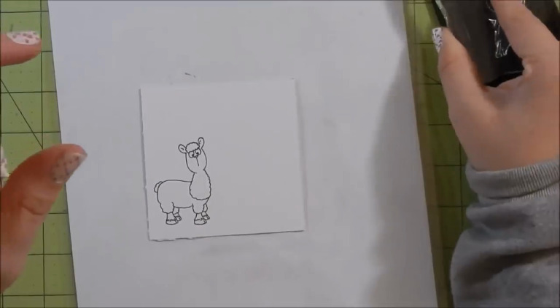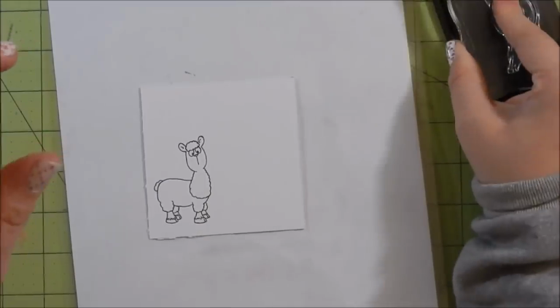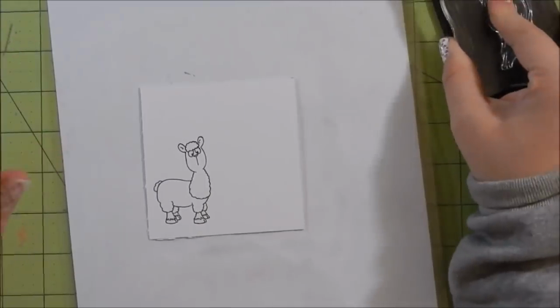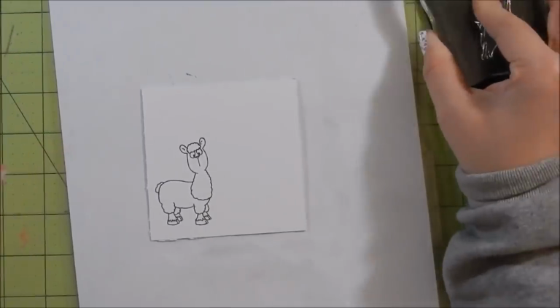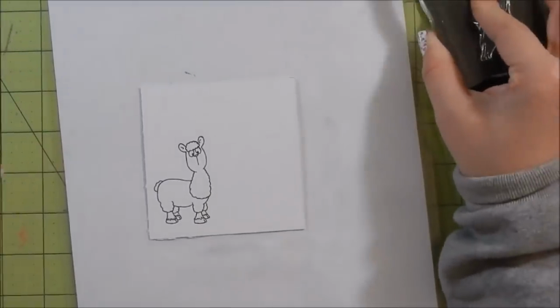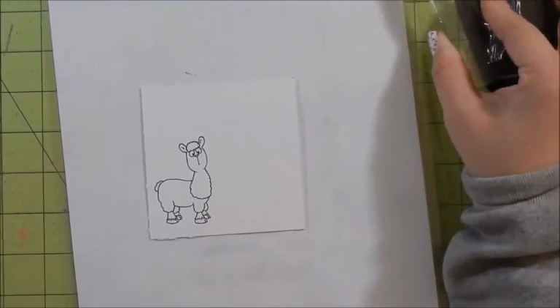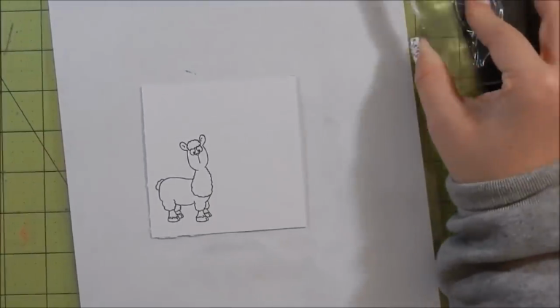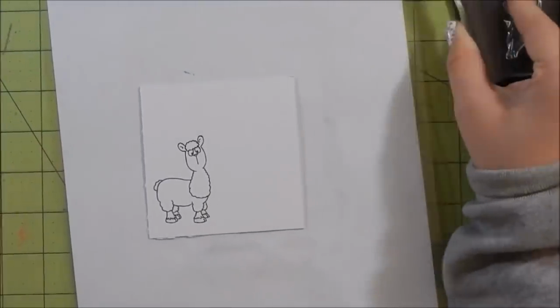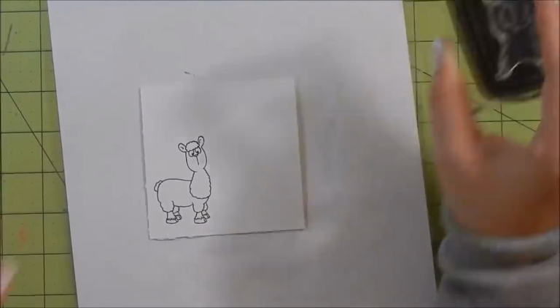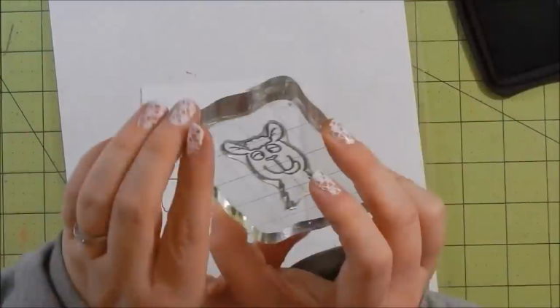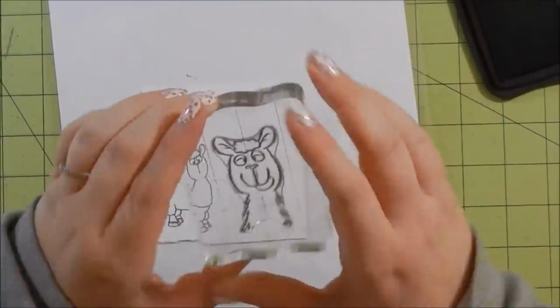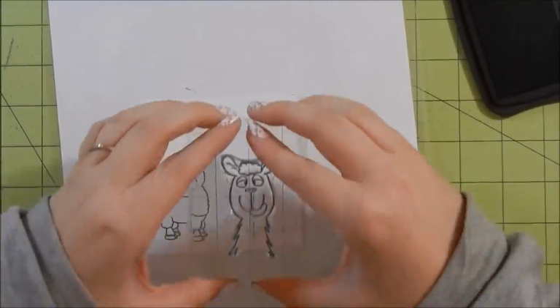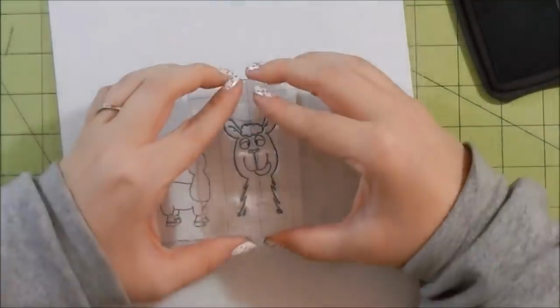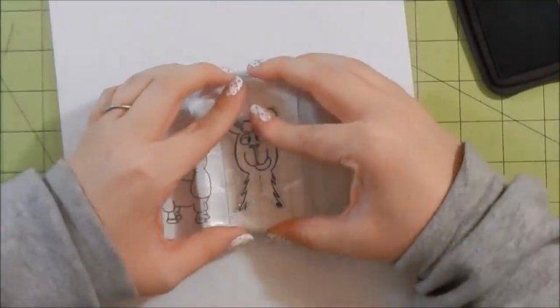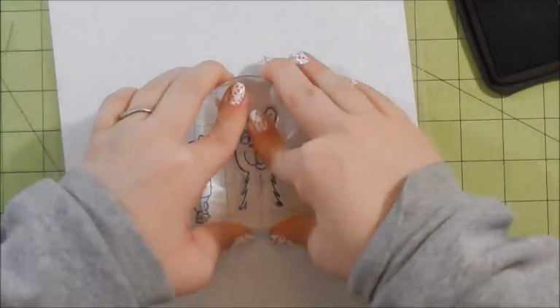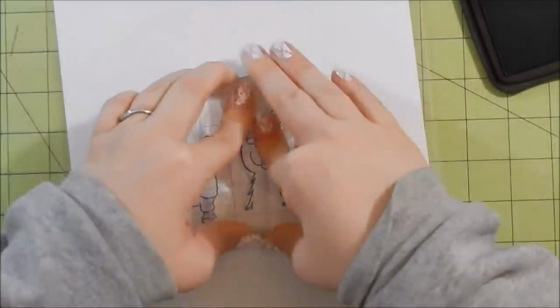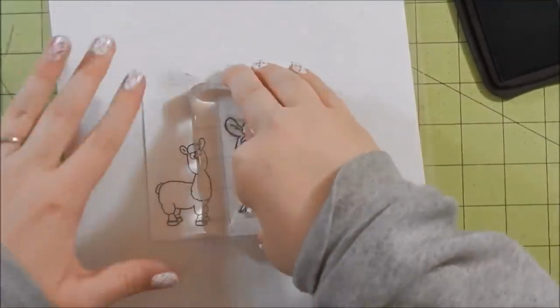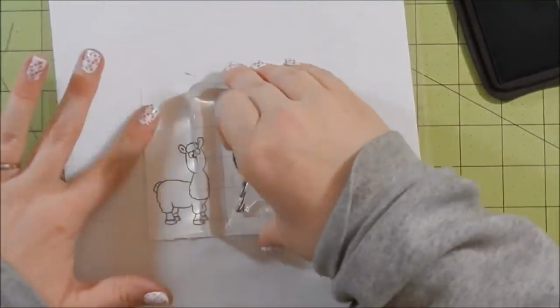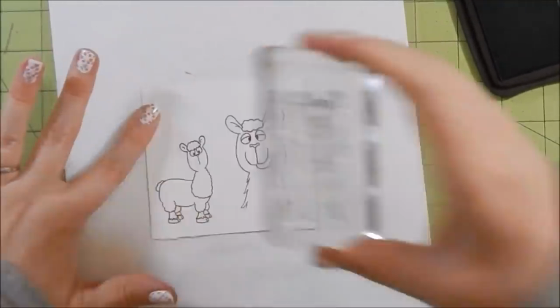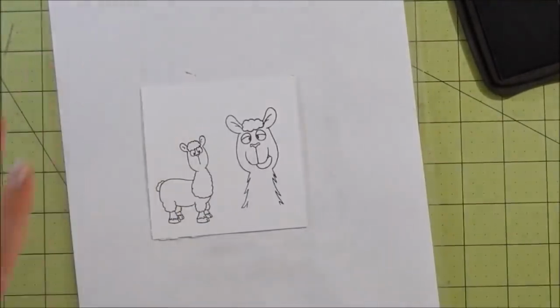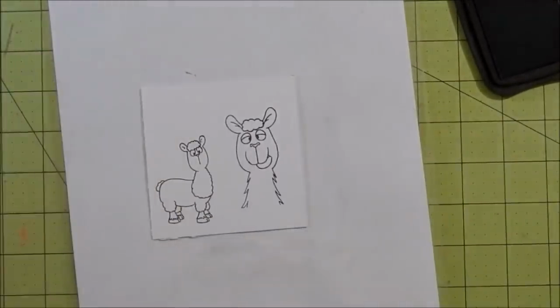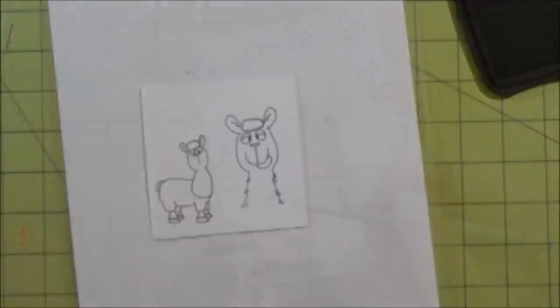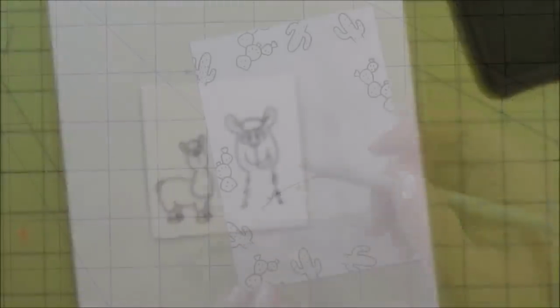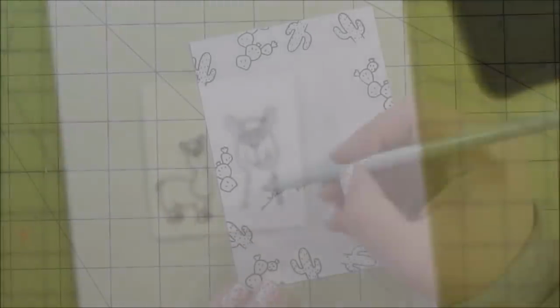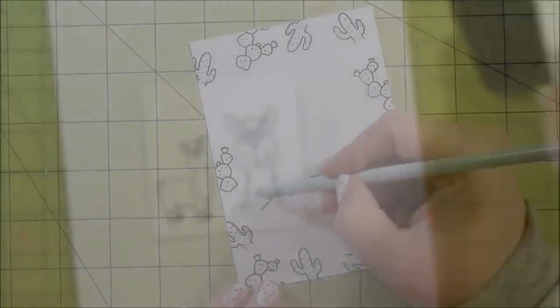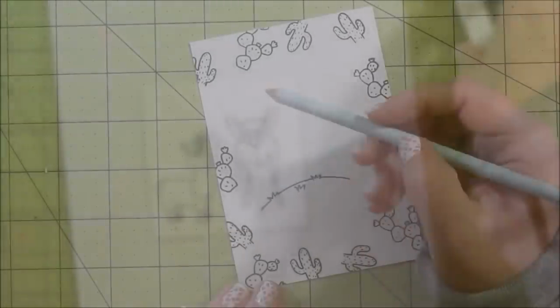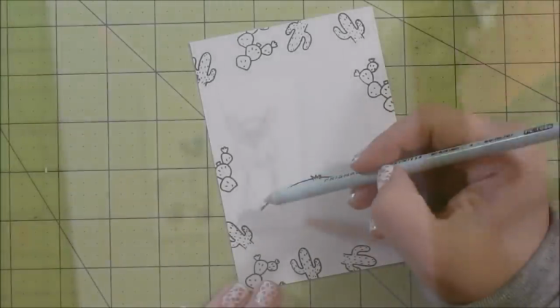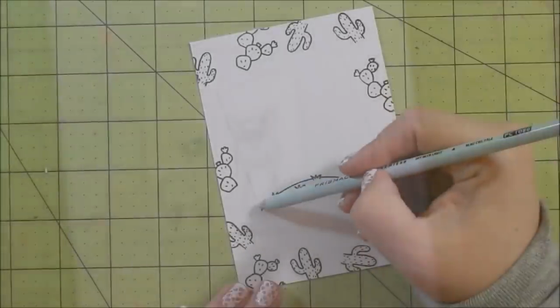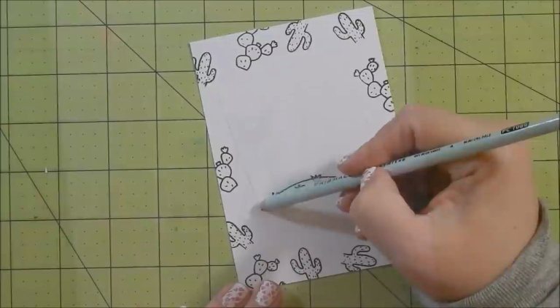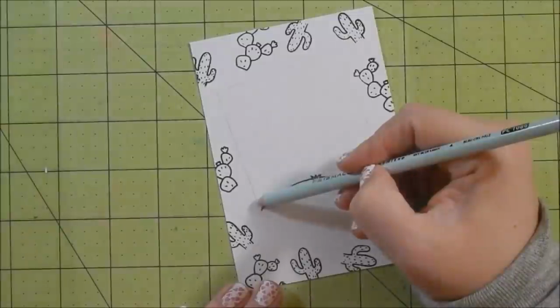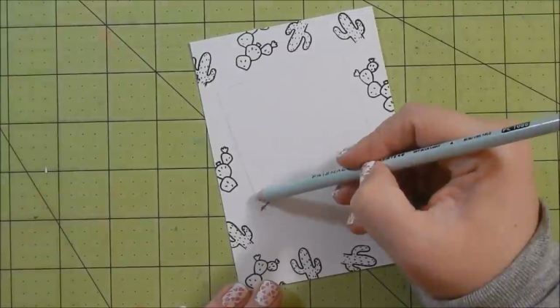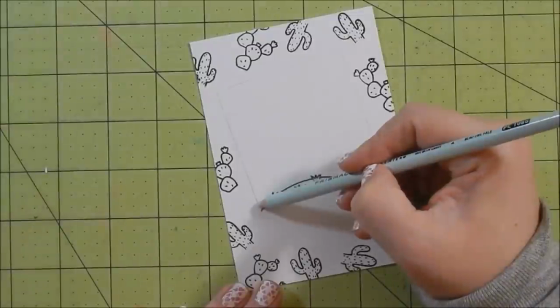Here I'm taking another piece of paper — this is bristol smooth cardstock — using Memento ink, and I ink up my two images I'm going to use.